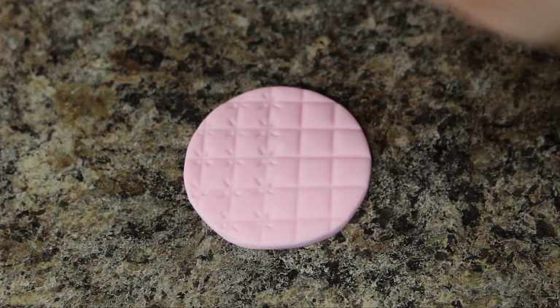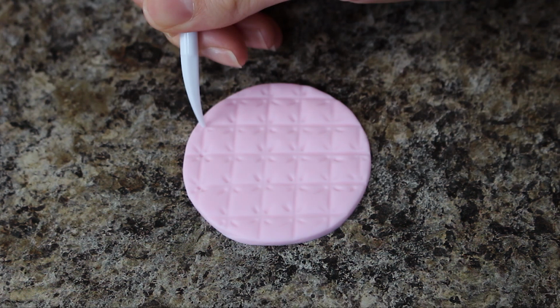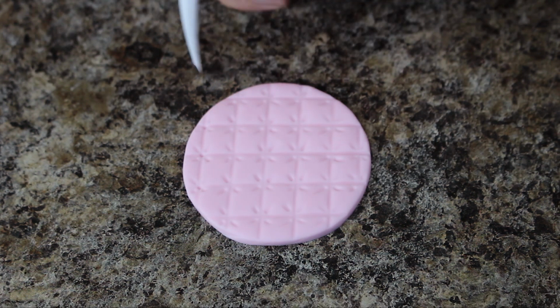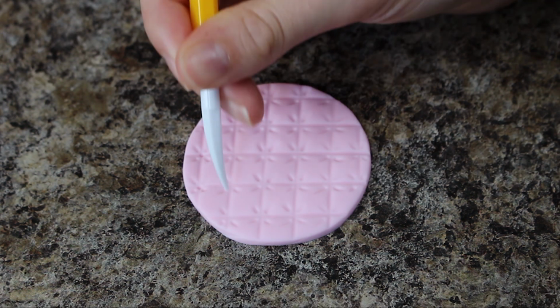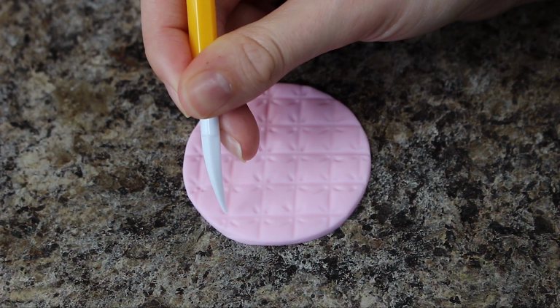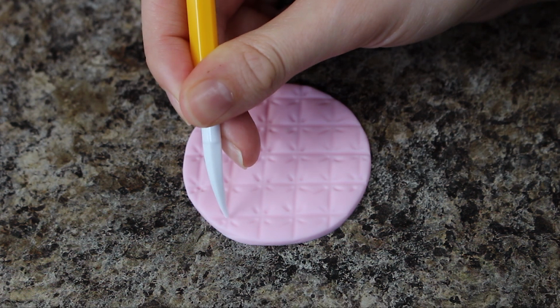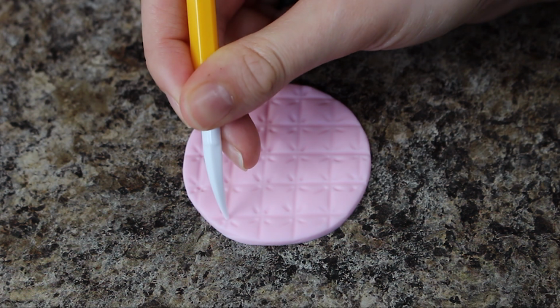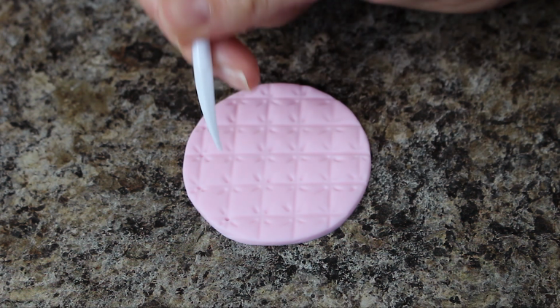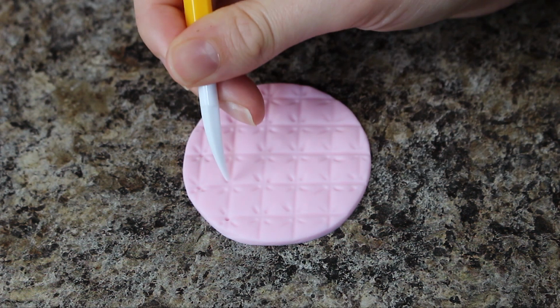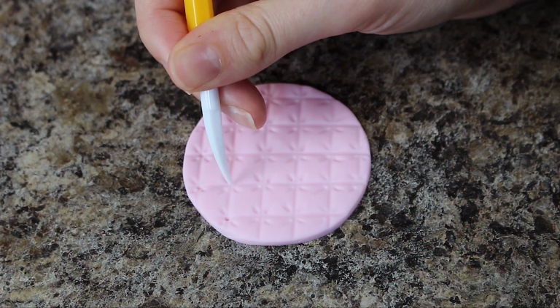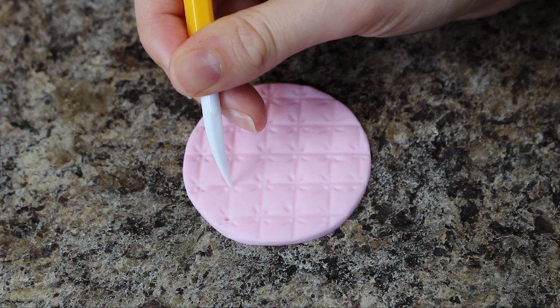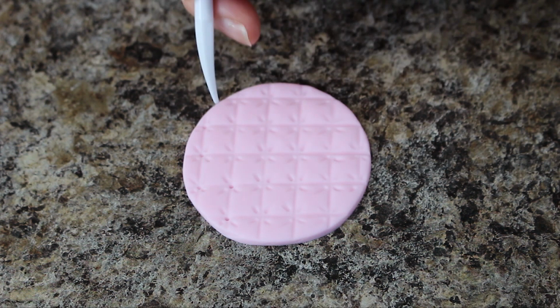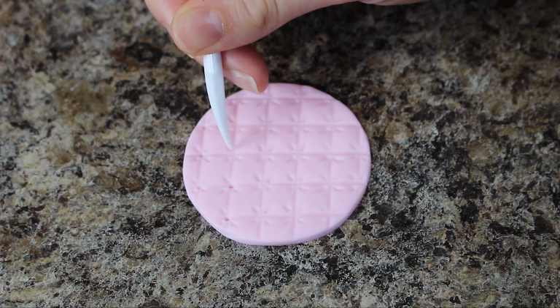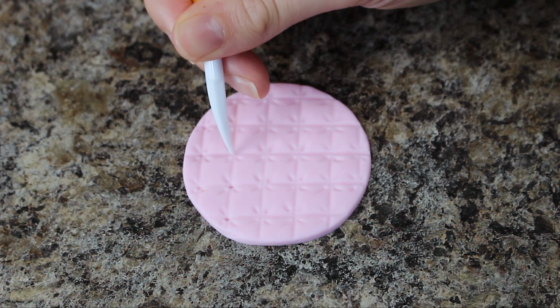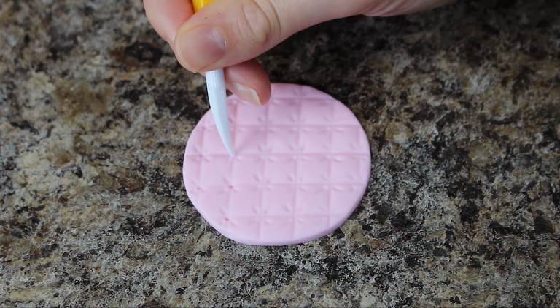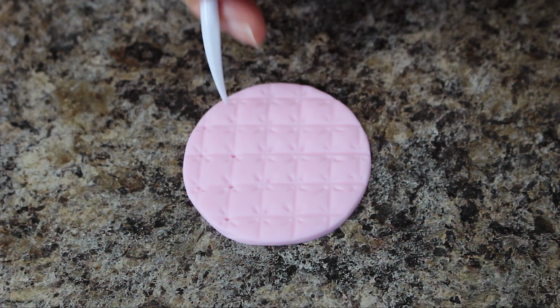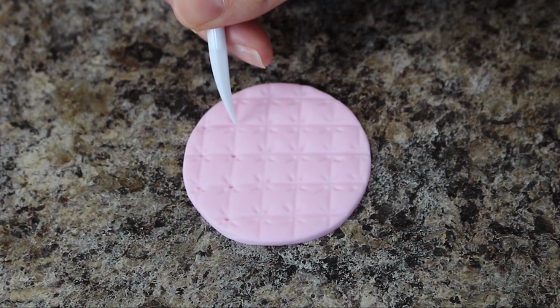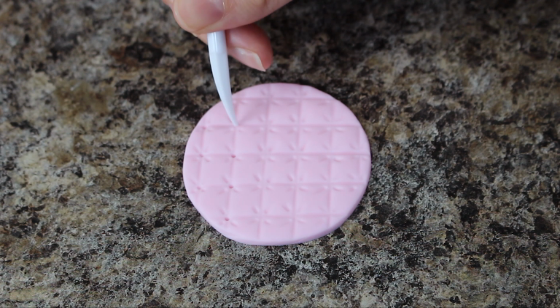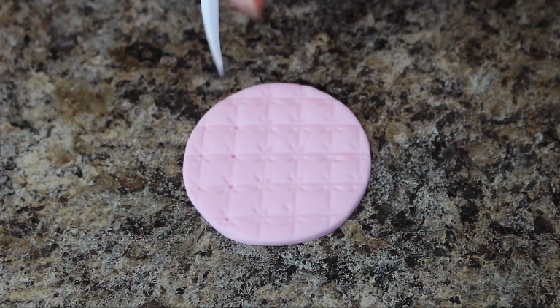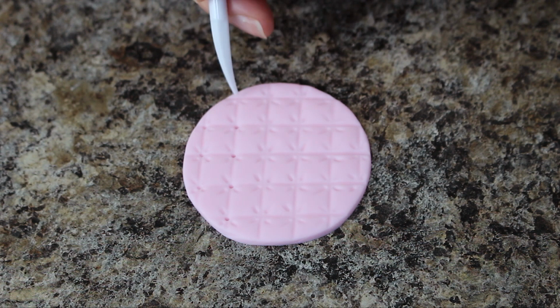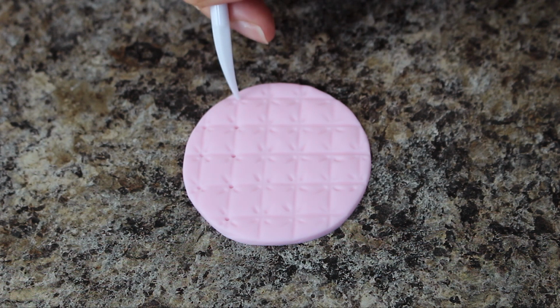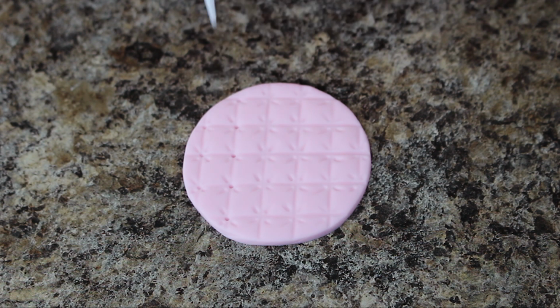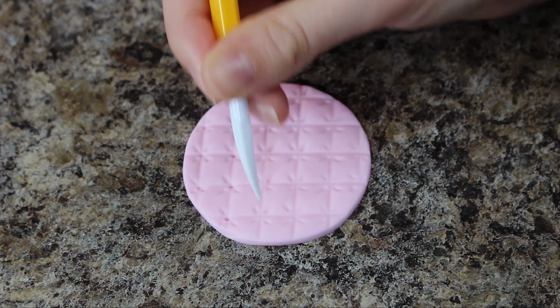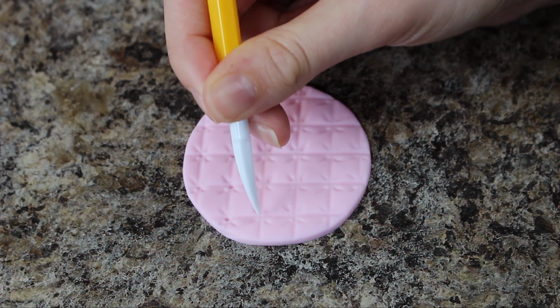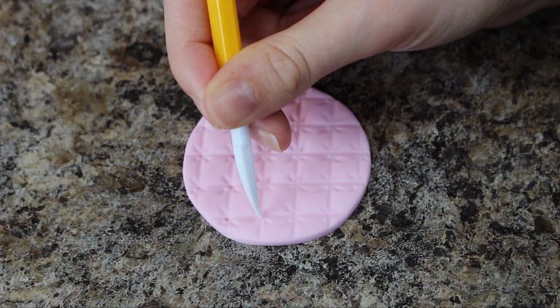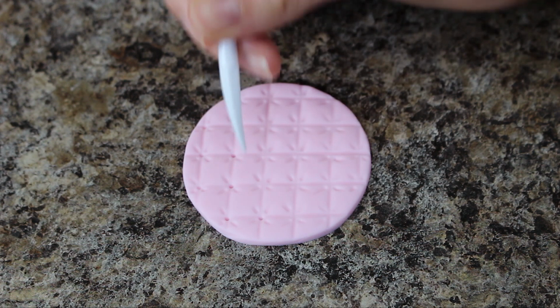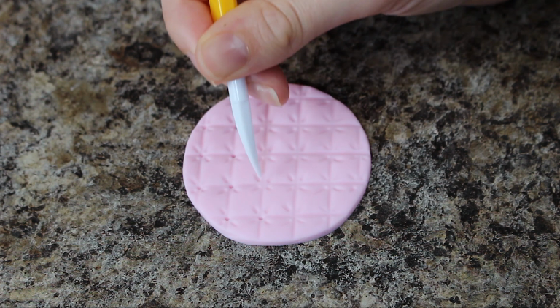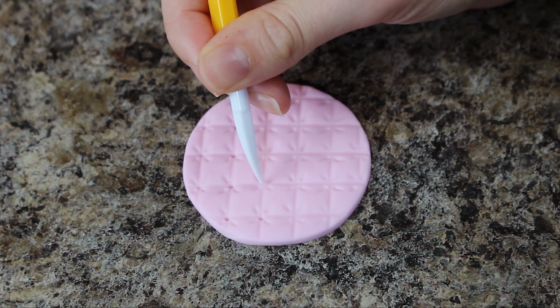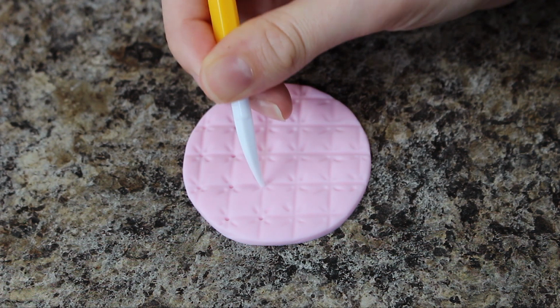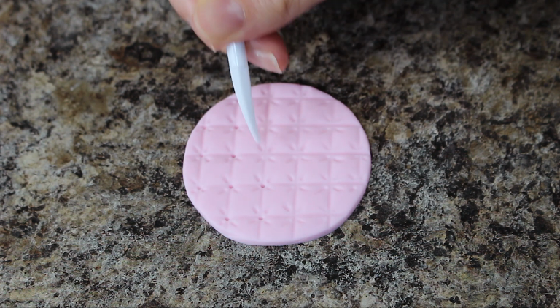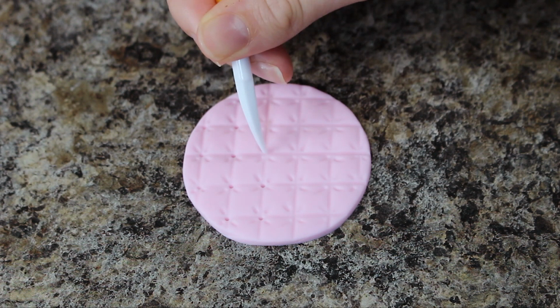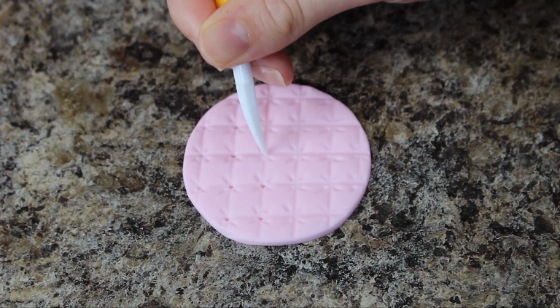As a final step for these I'm indenting a little circle where all the squares meet in the corner.